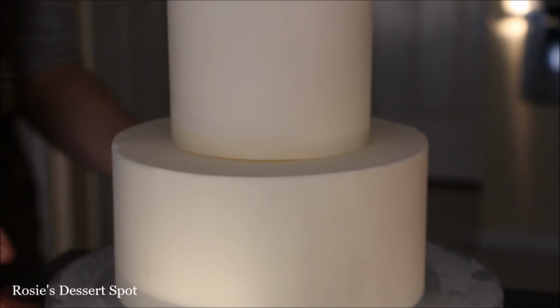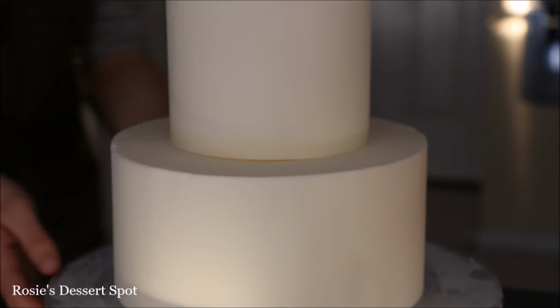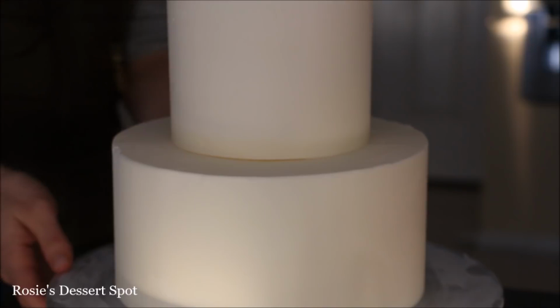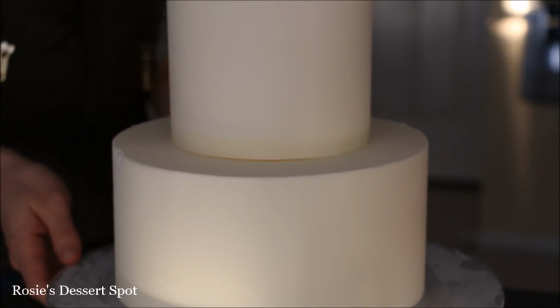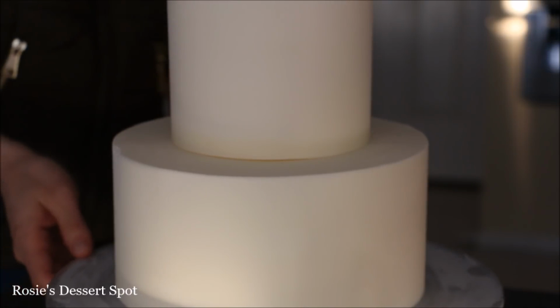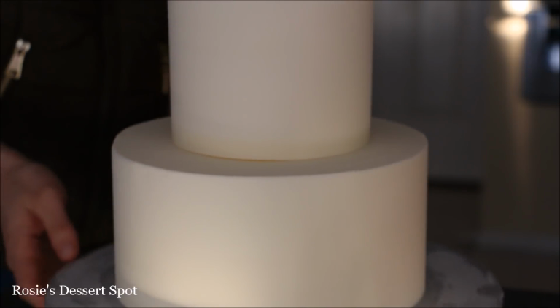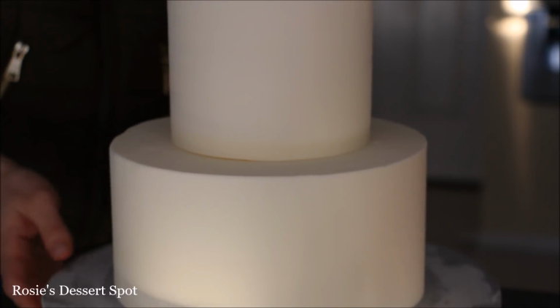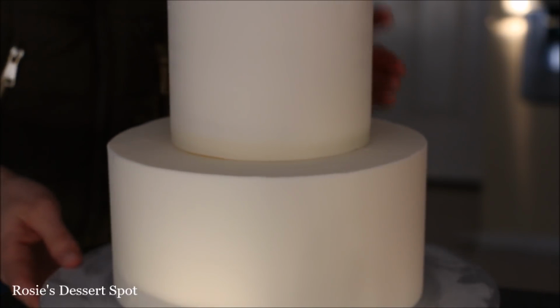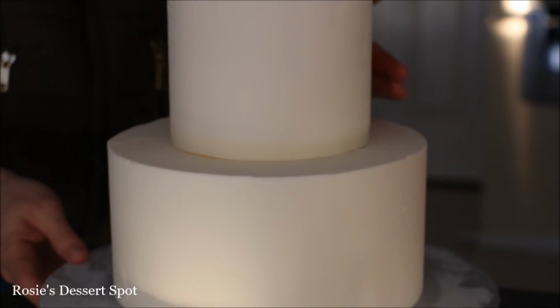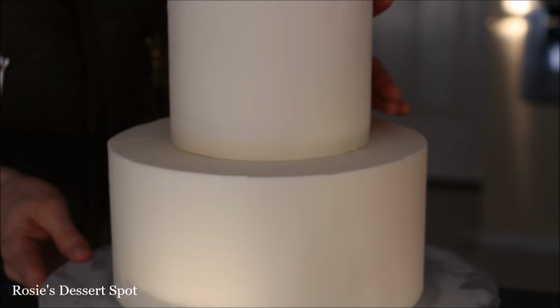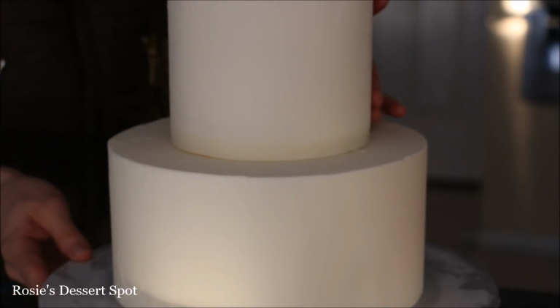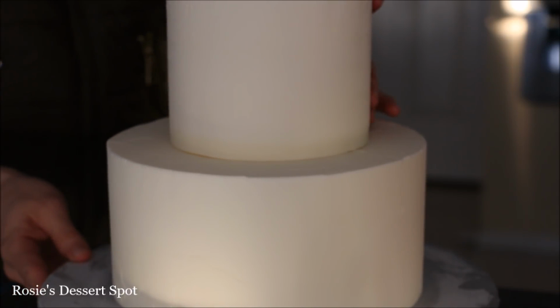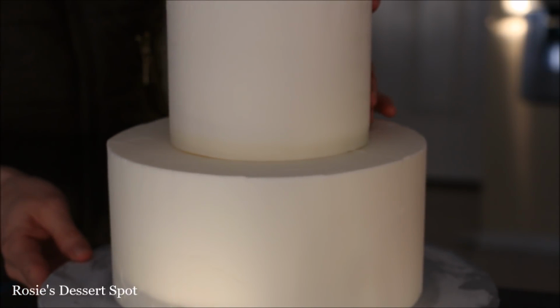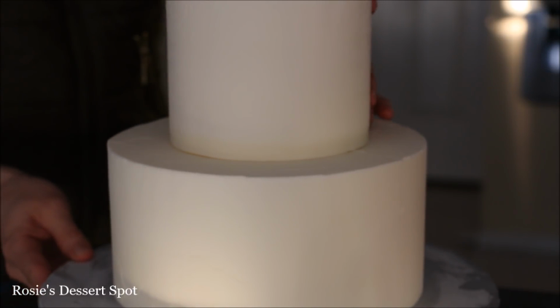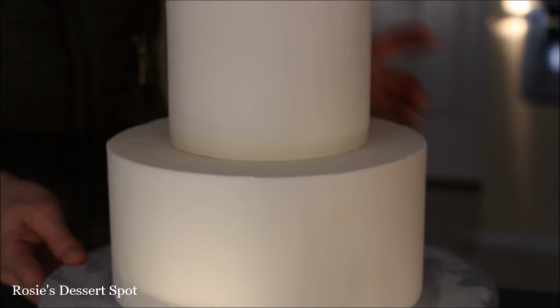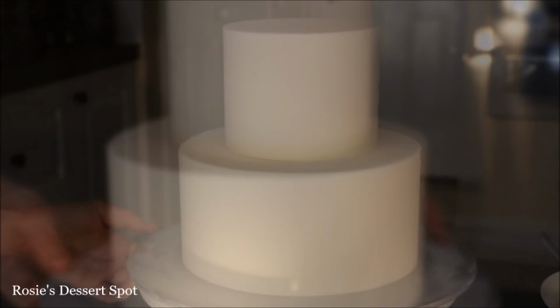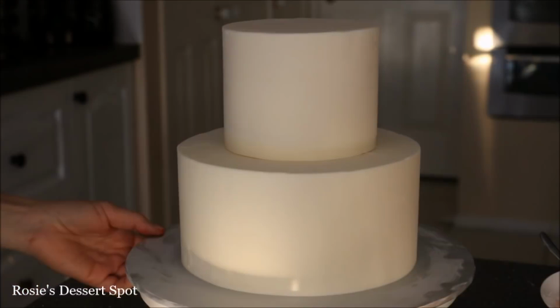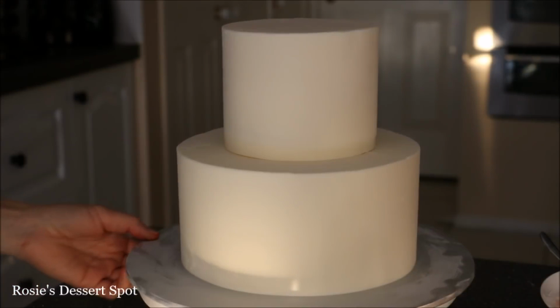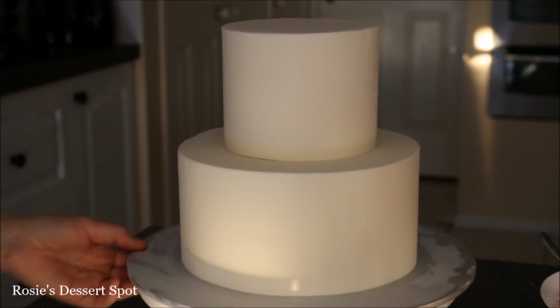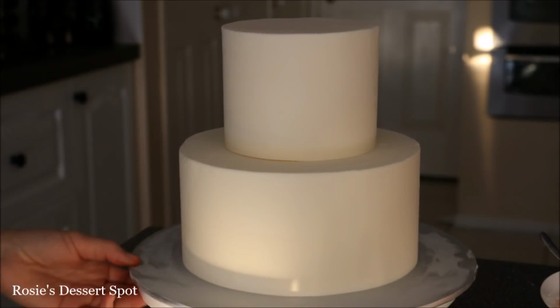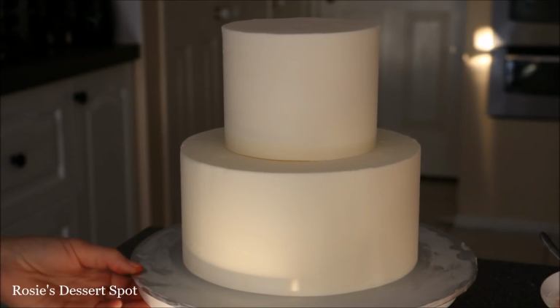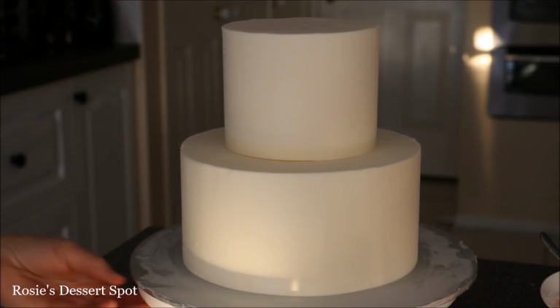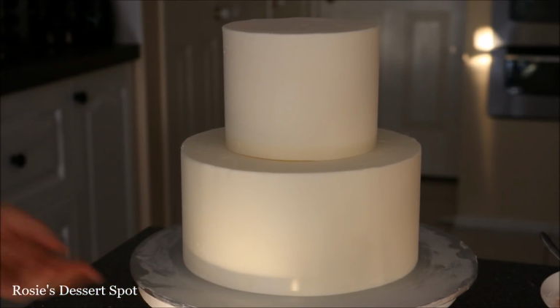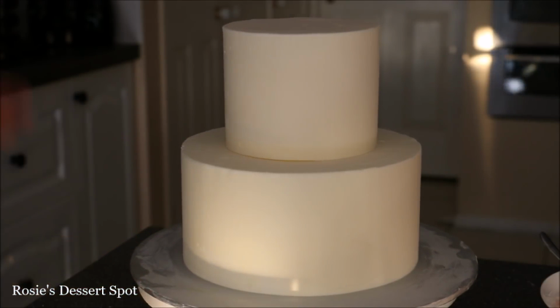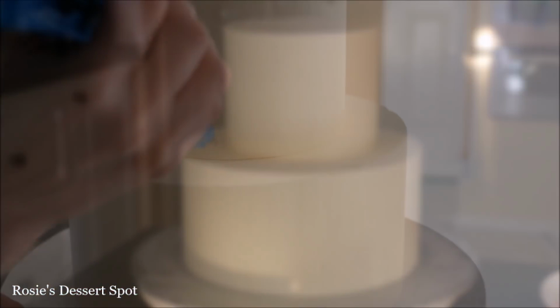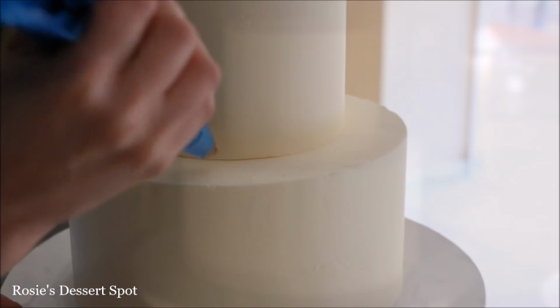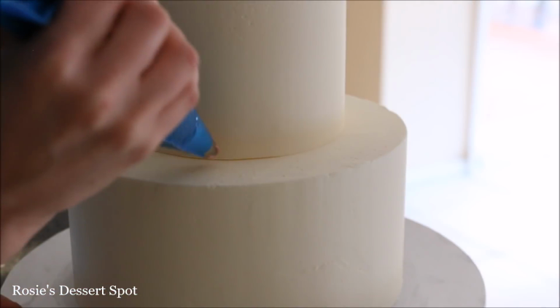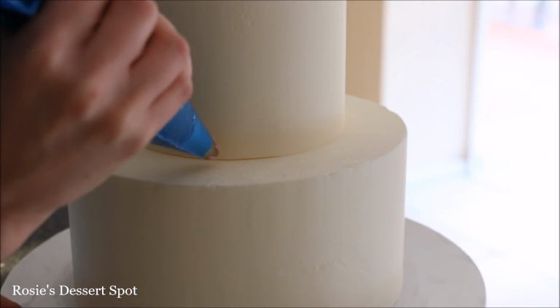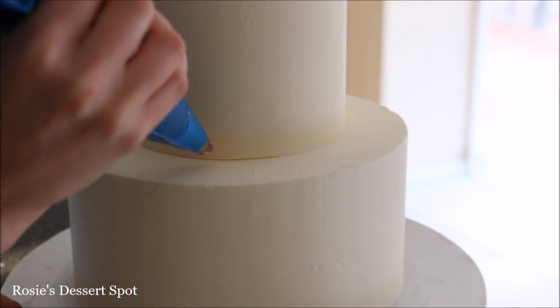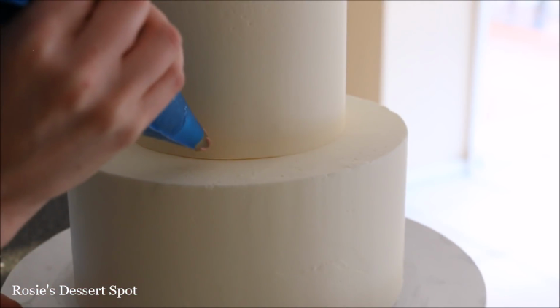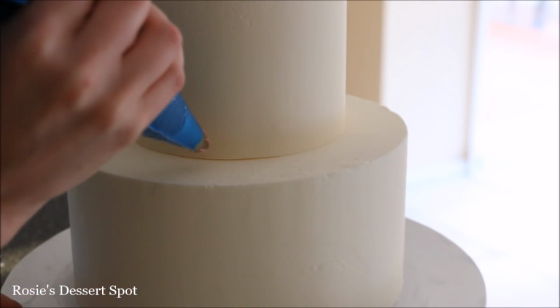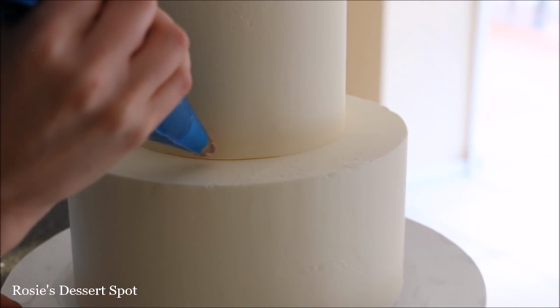In the meantime assemble your cakes. Make sure you have dowels in your bottom tier to support the weight of the top tier.